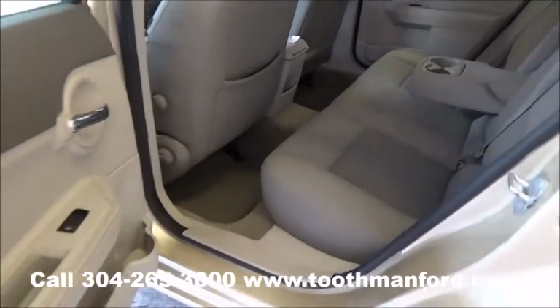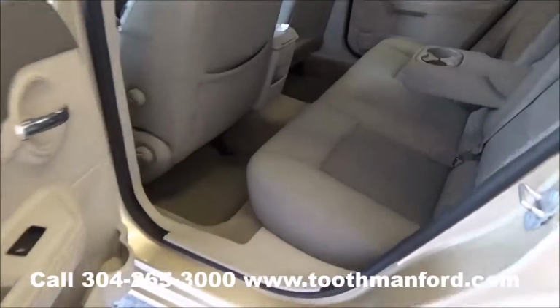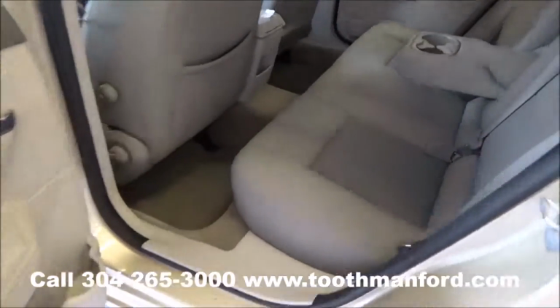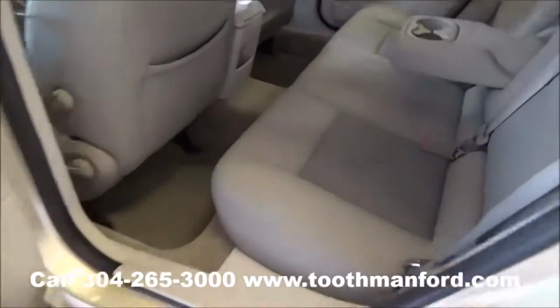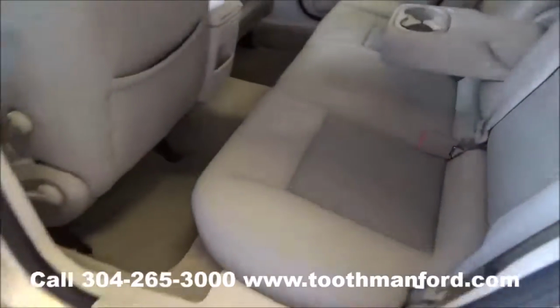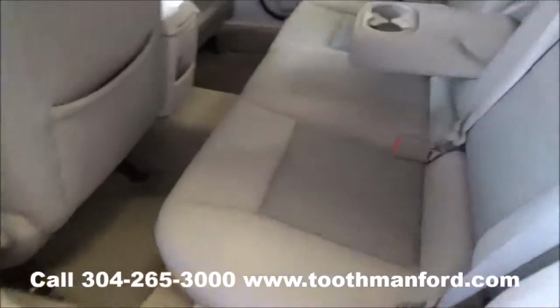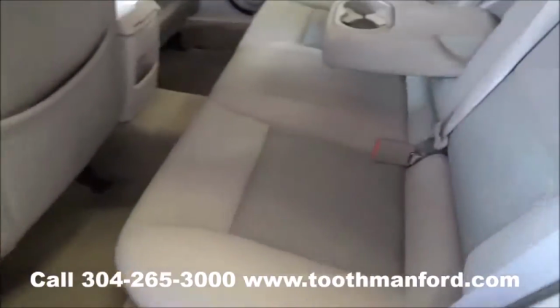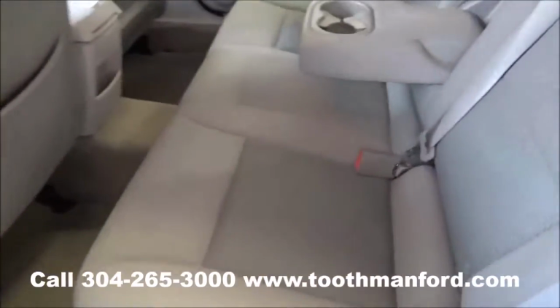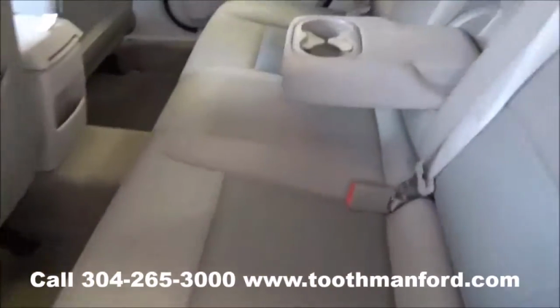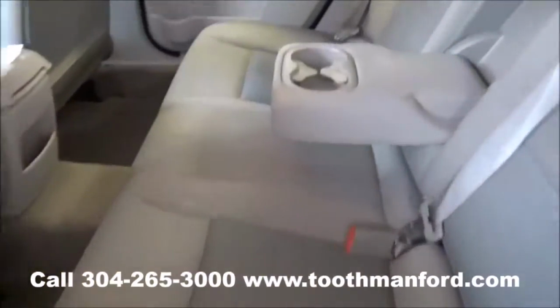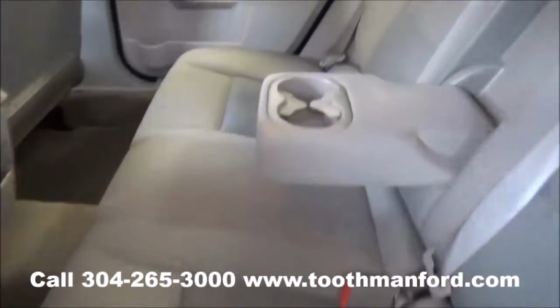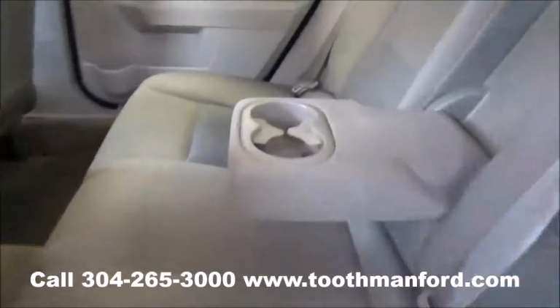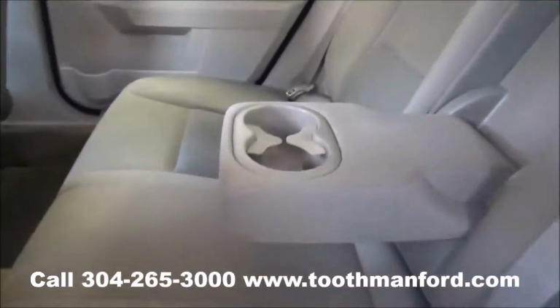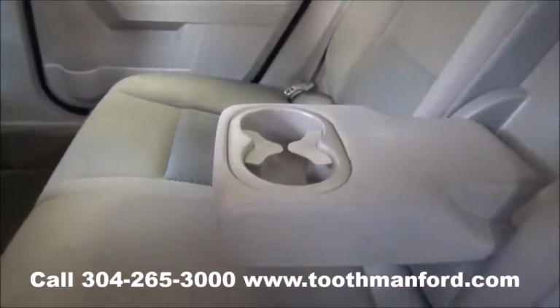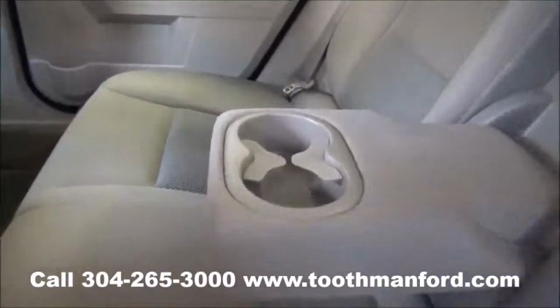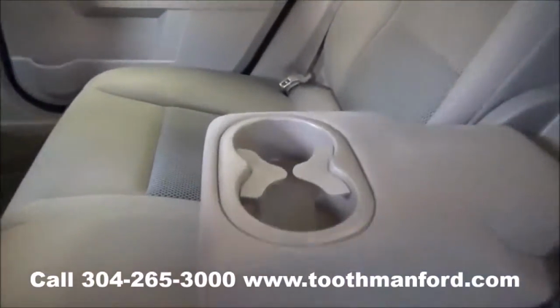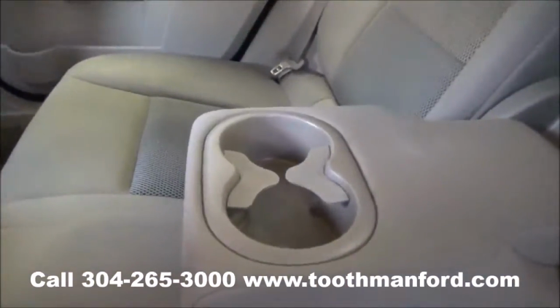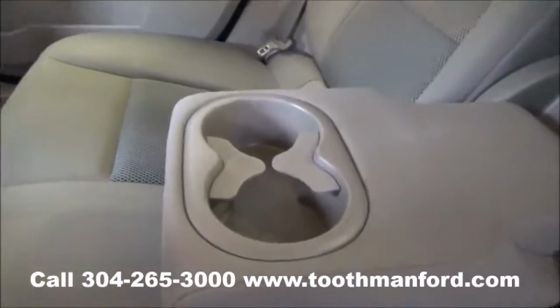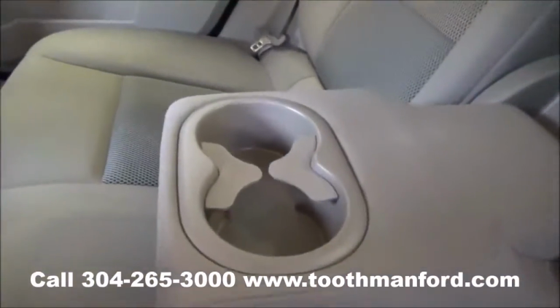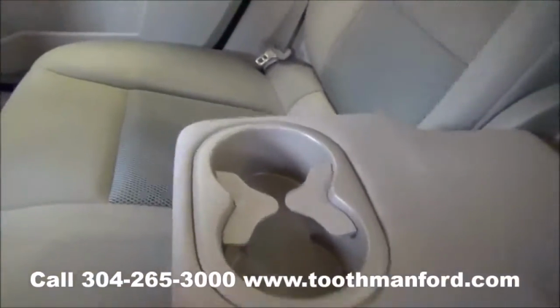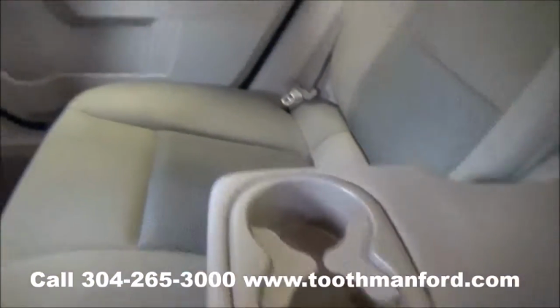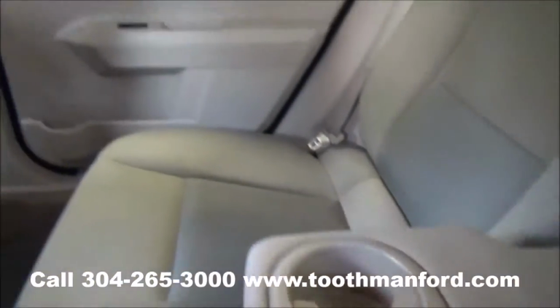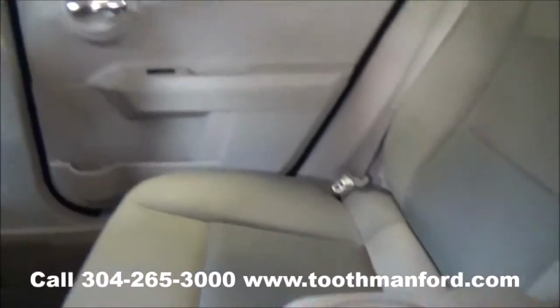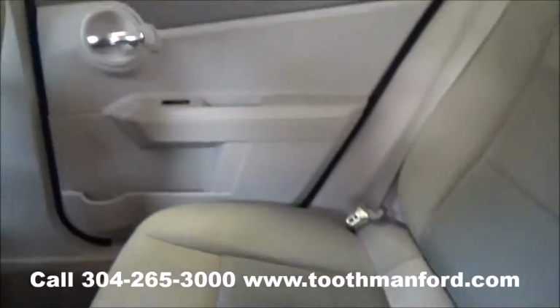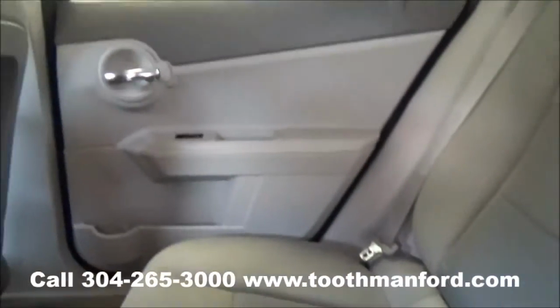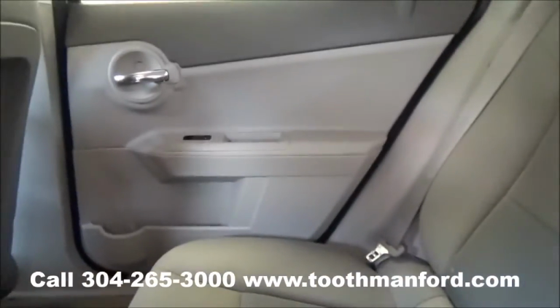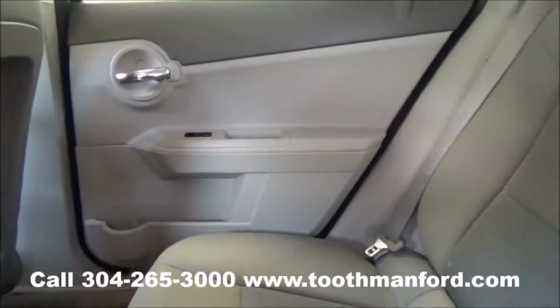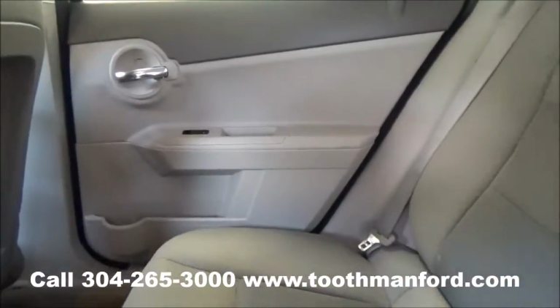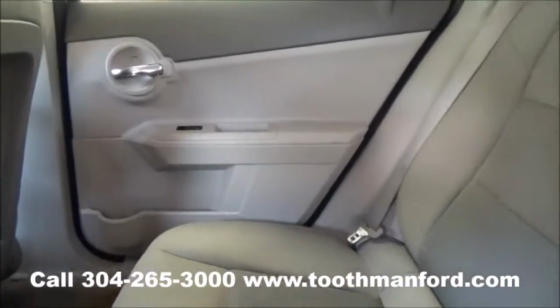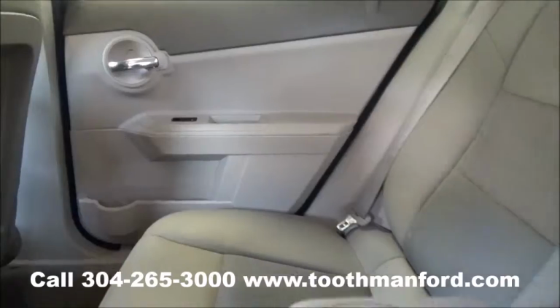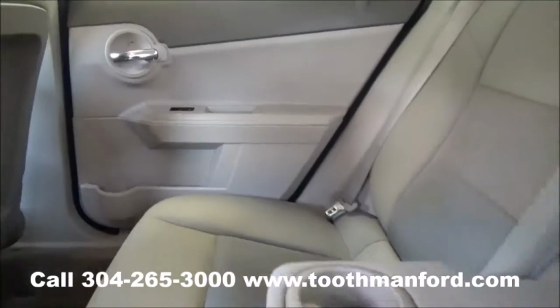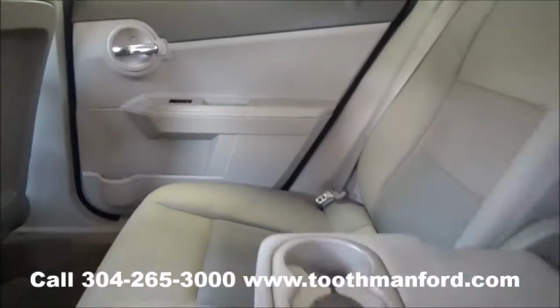I'll show you the second row. You can put additional cup holders here if you need that.